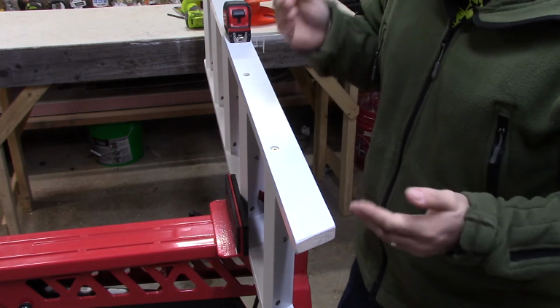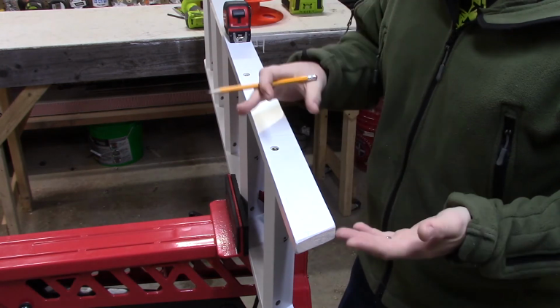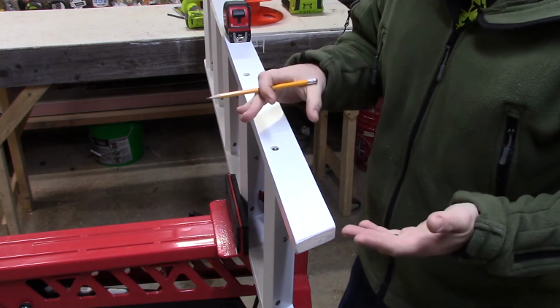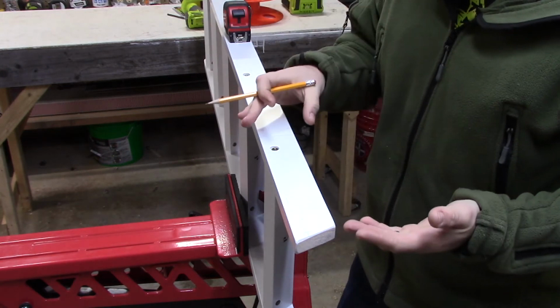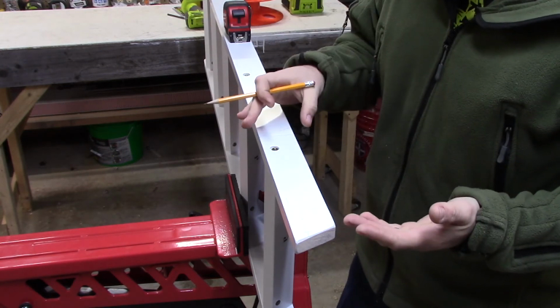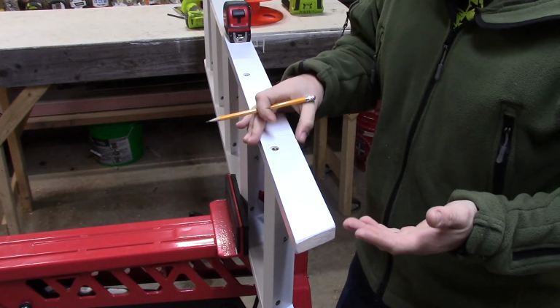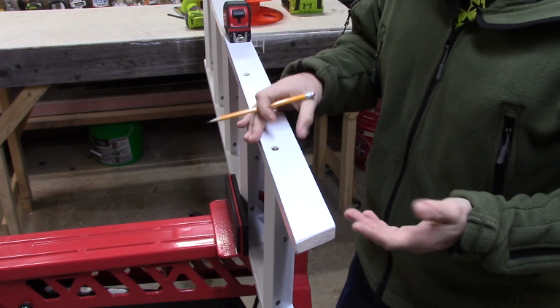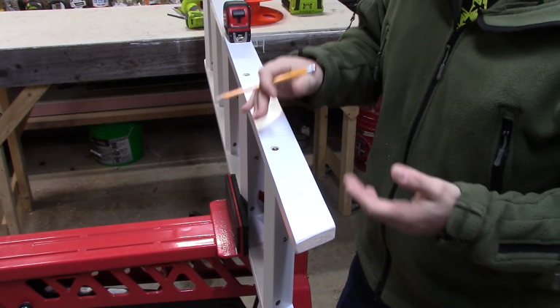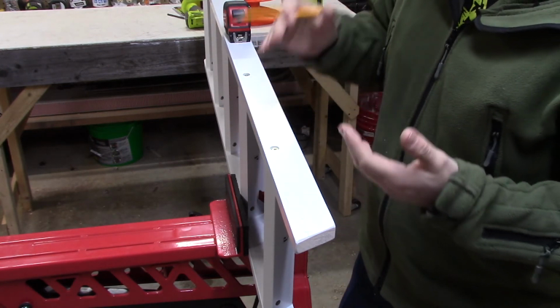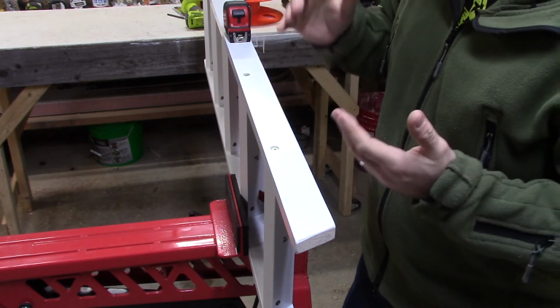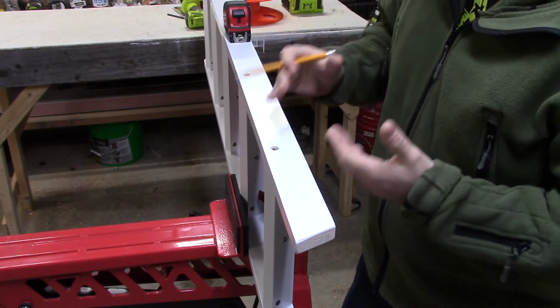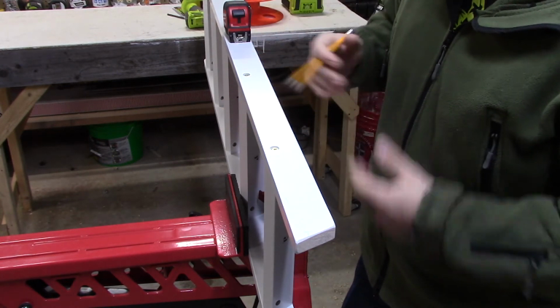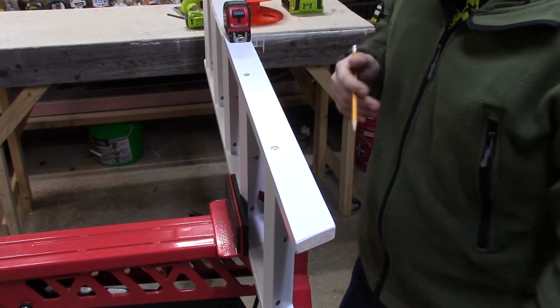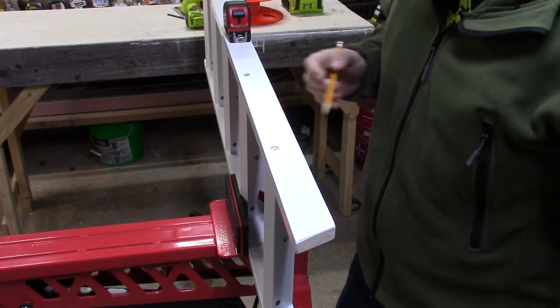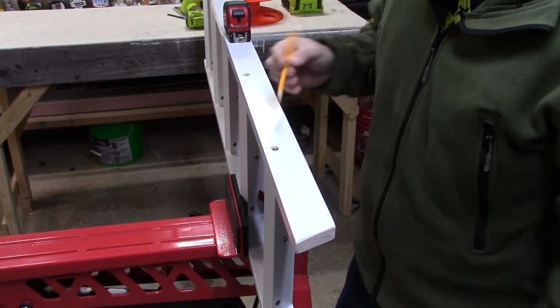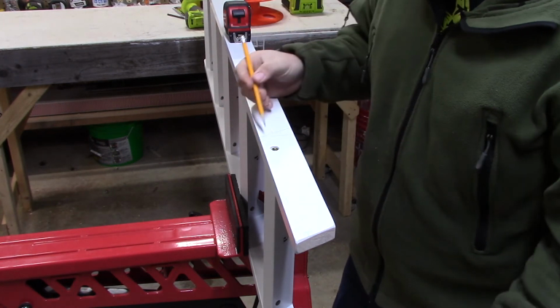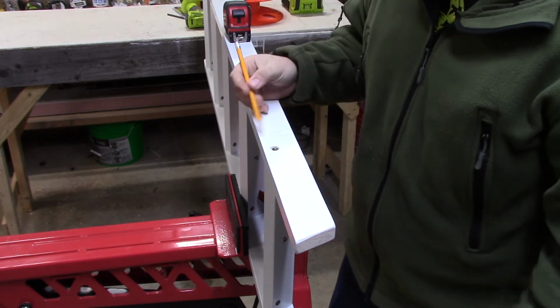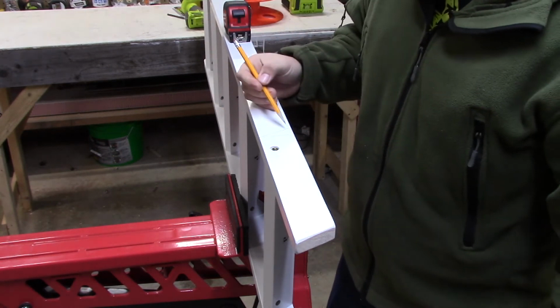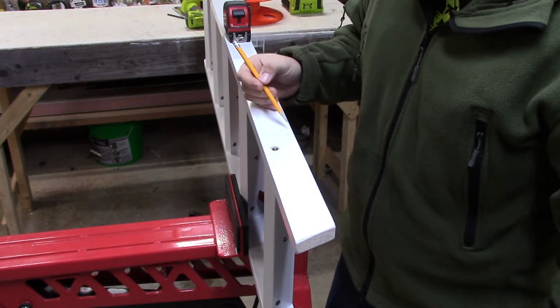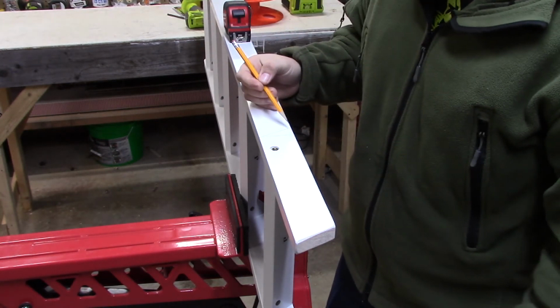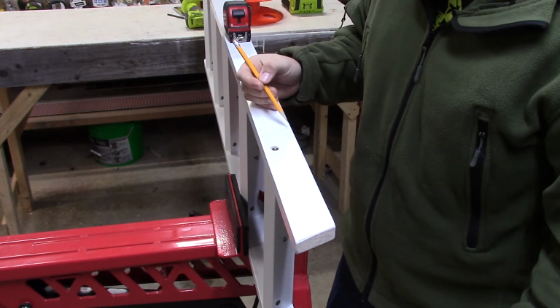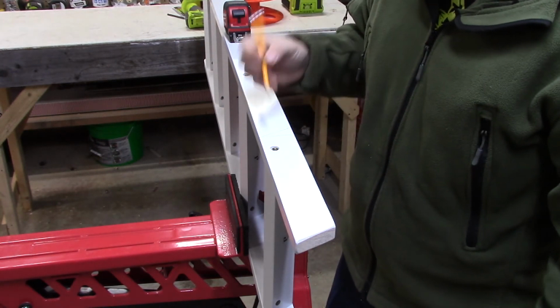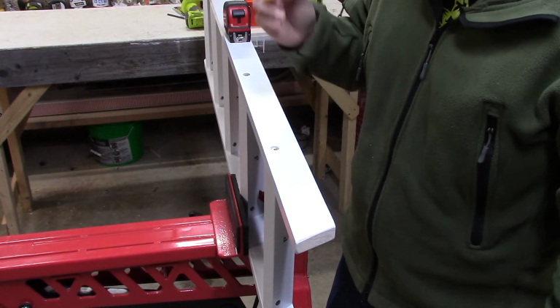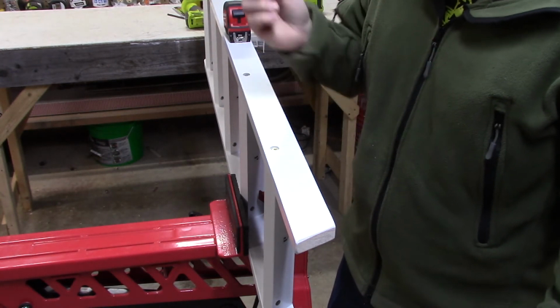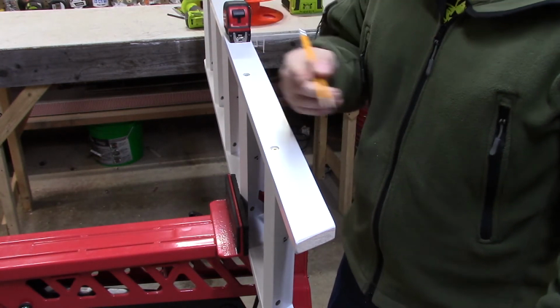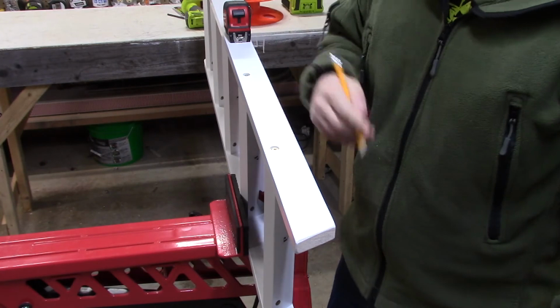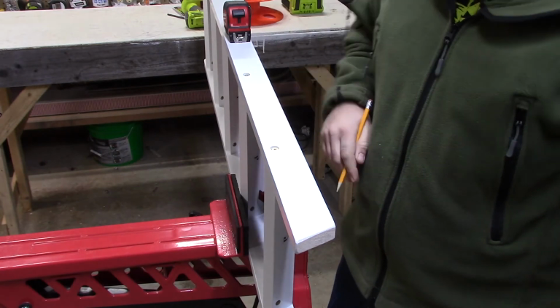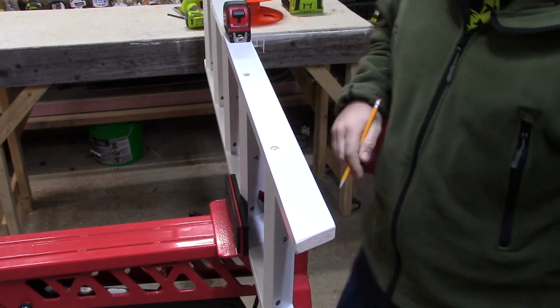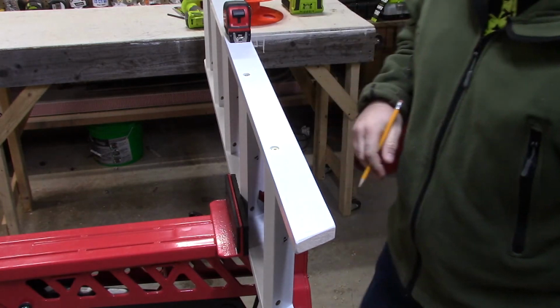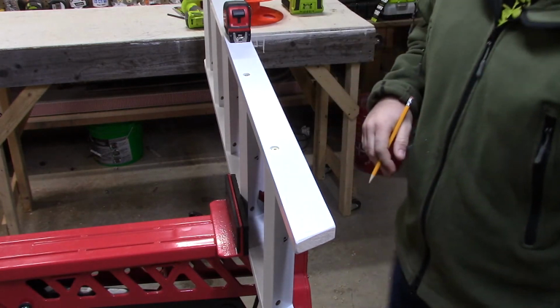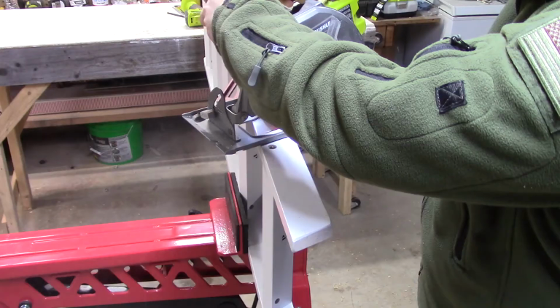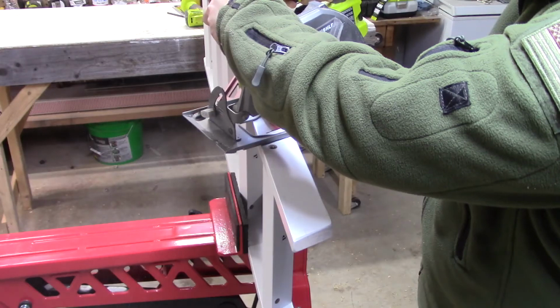I'm going to mark that. Now all I need to do is cut, and then I can go put this back on the bed. Let's see how it works.